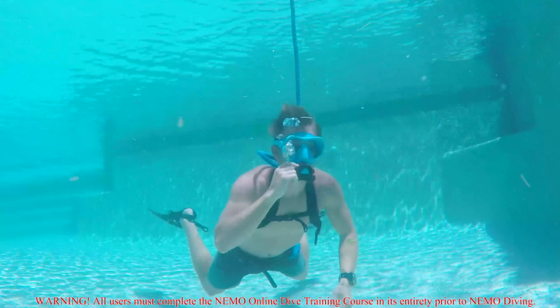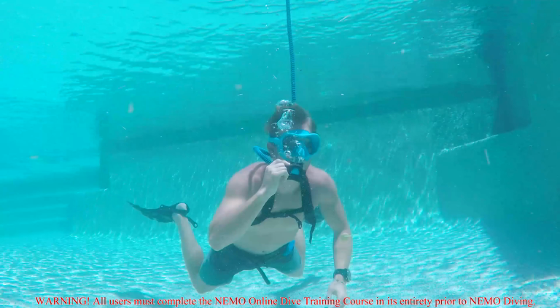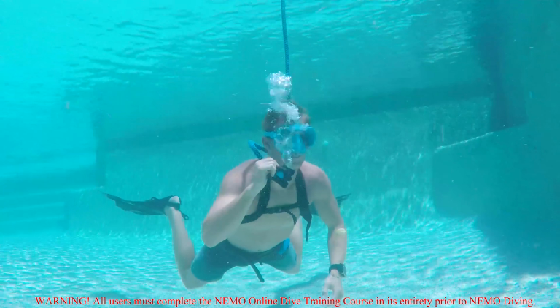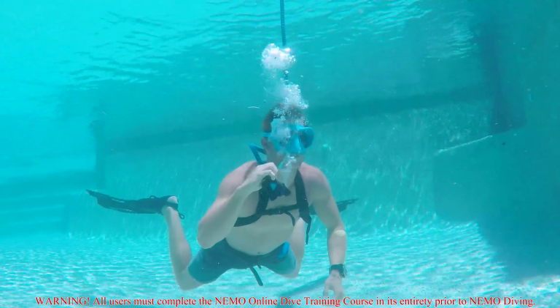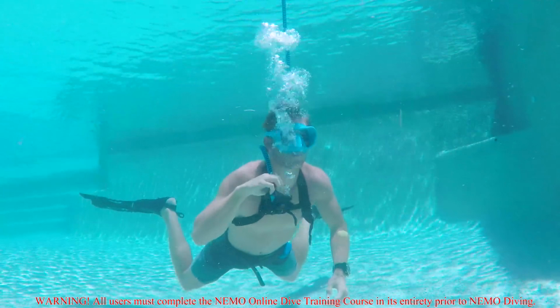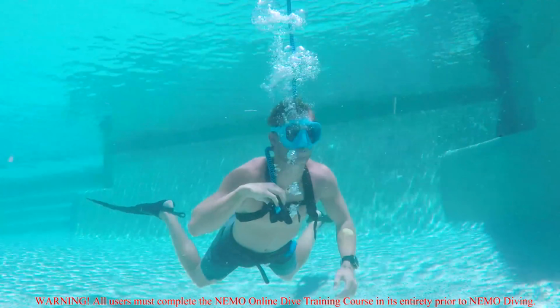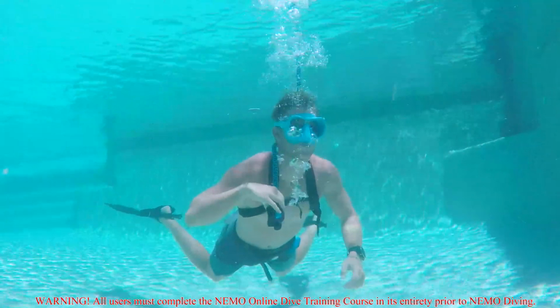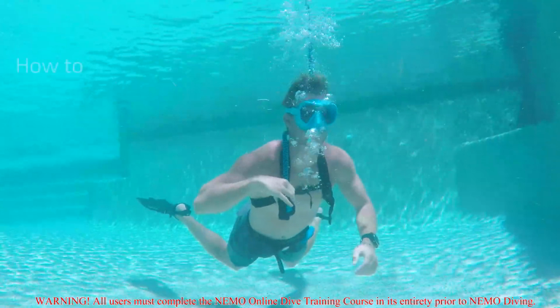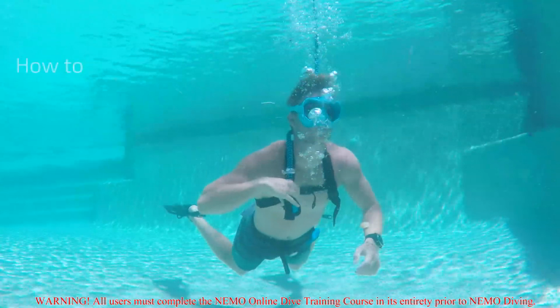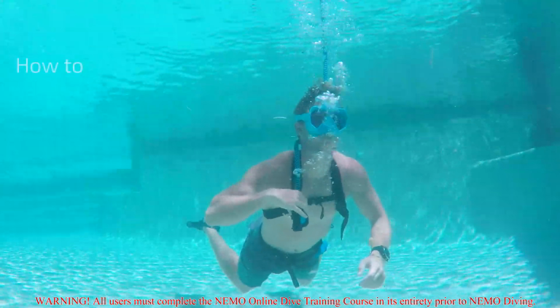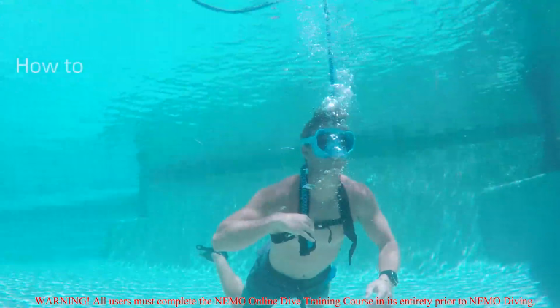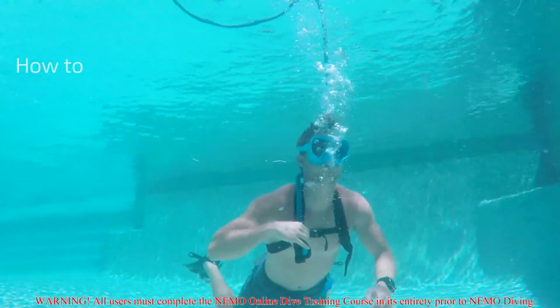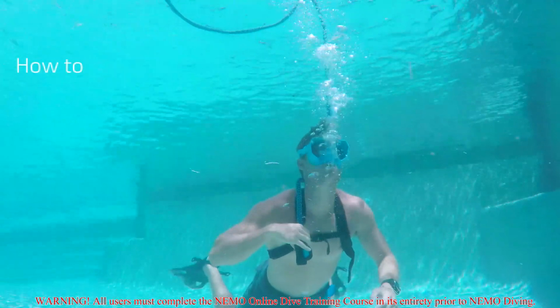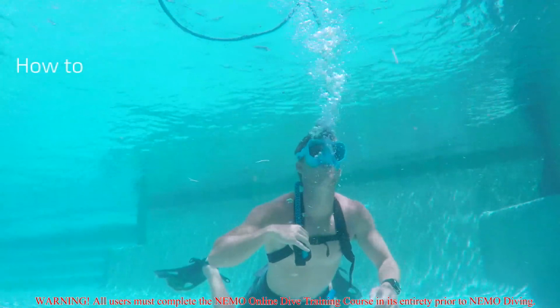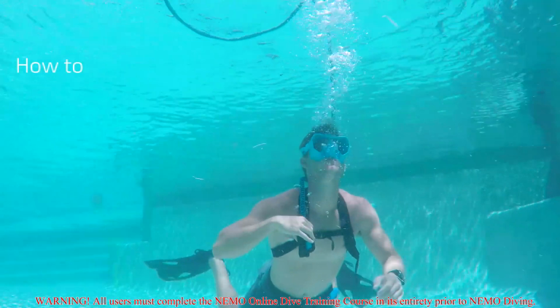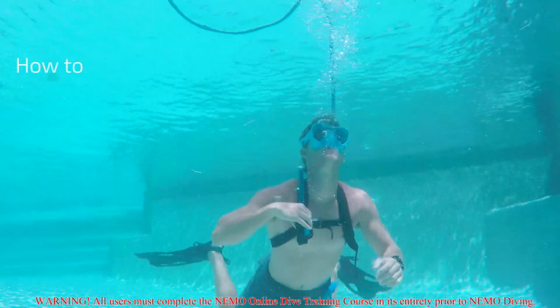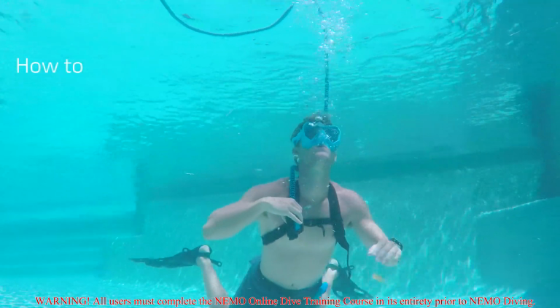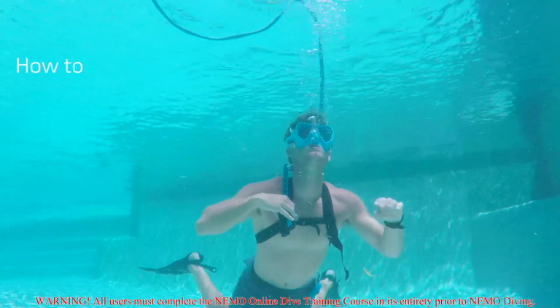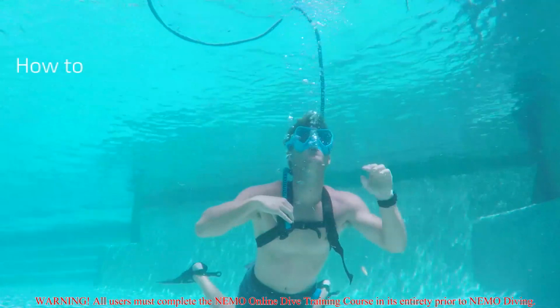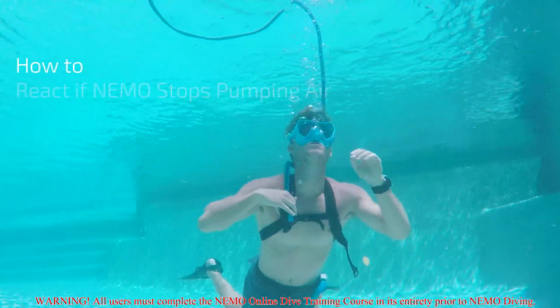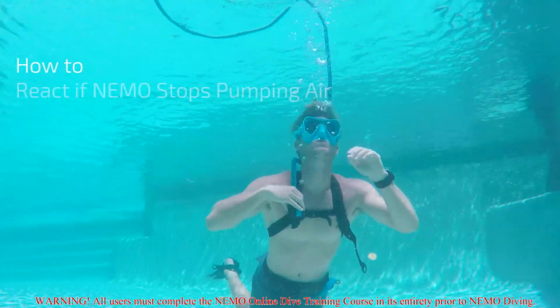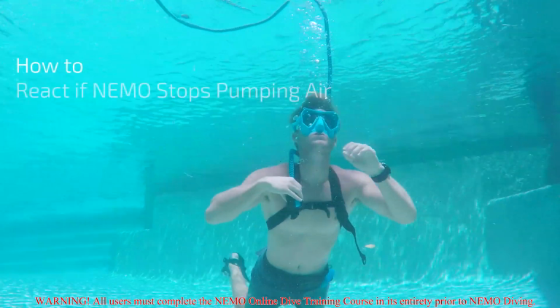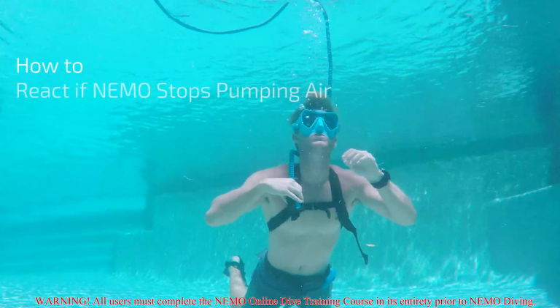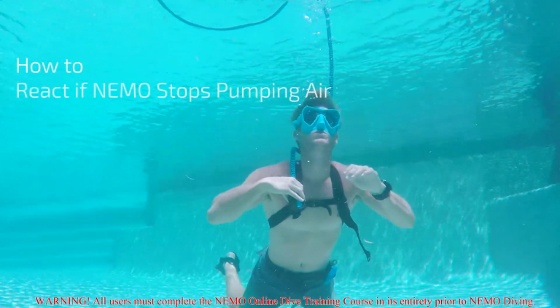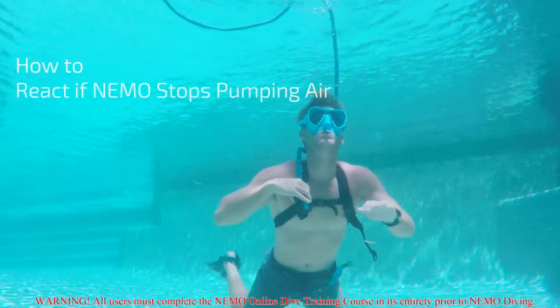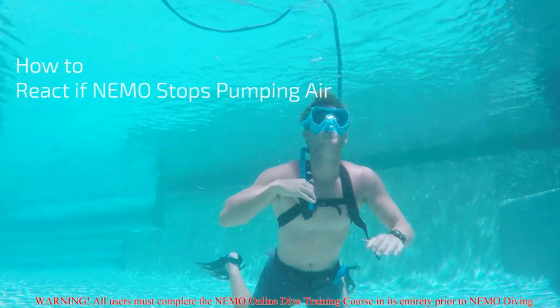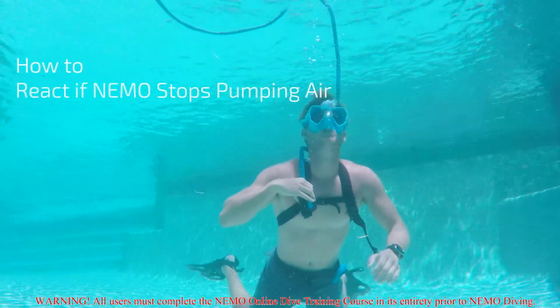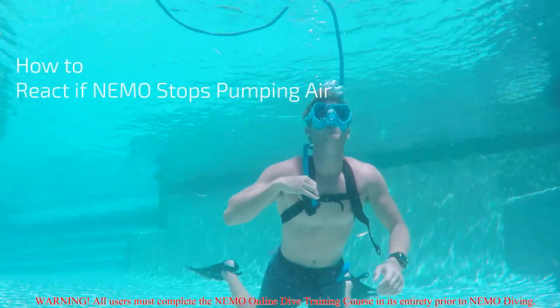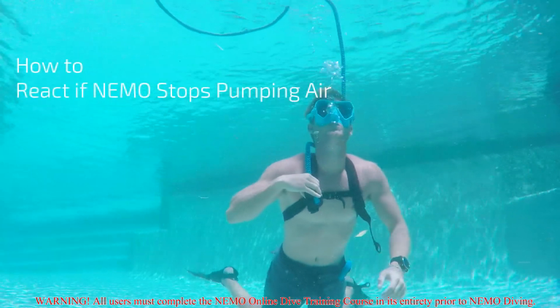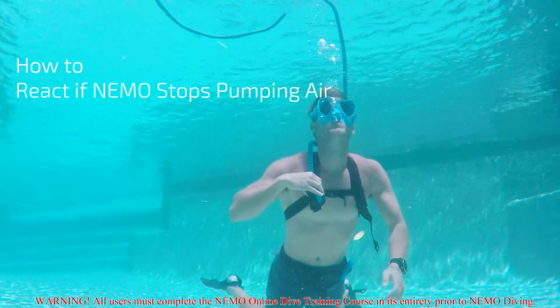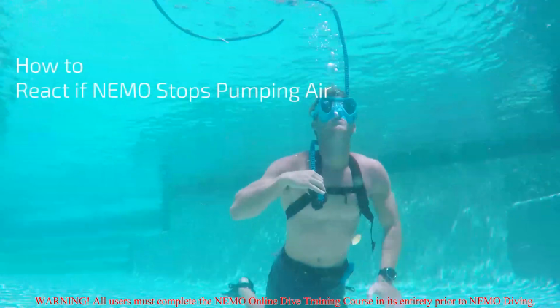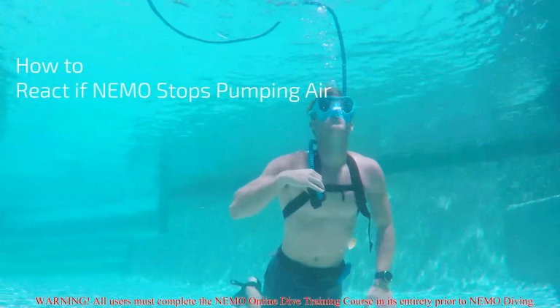In this video, you are going to learn how to react if Nemo stops pumping air.